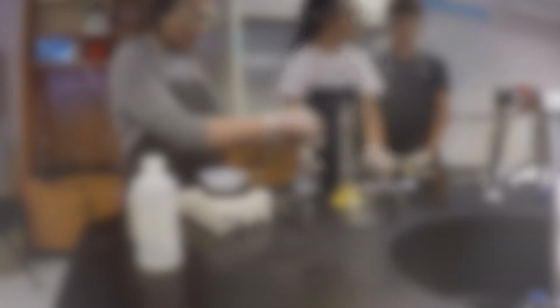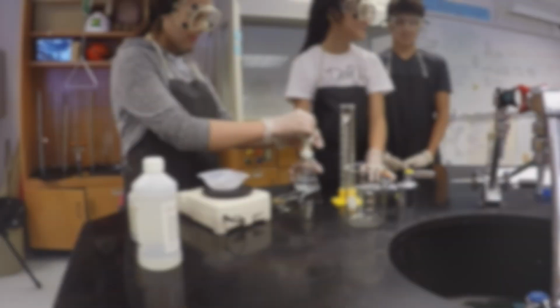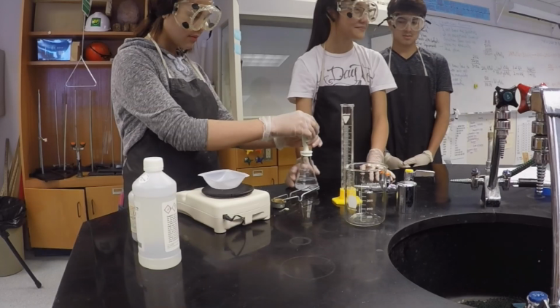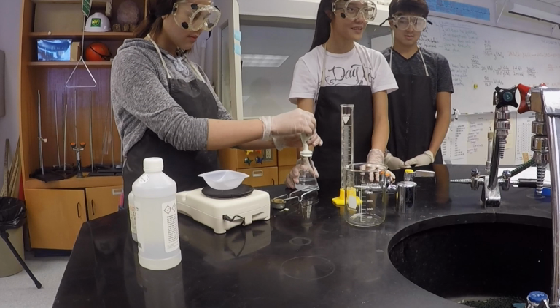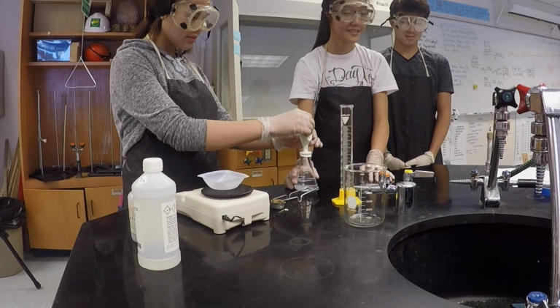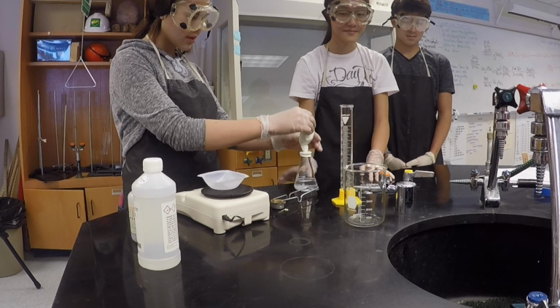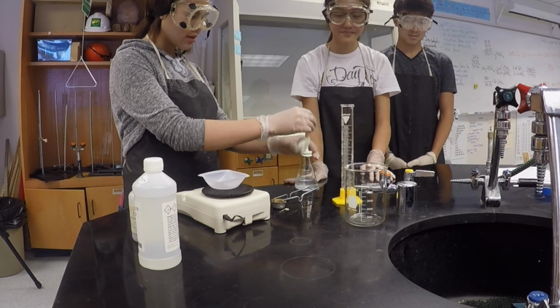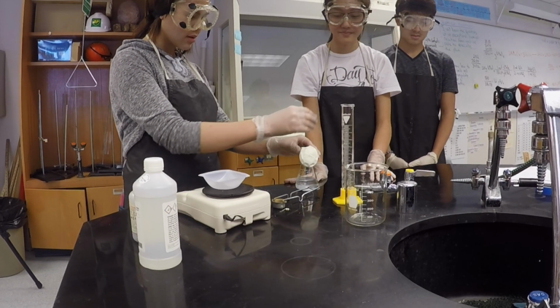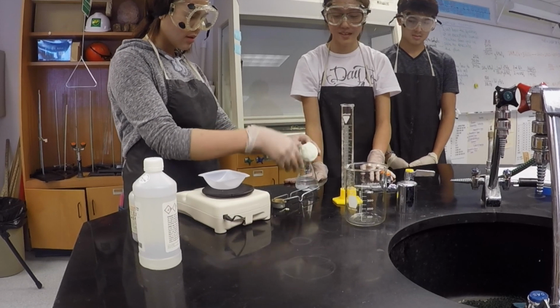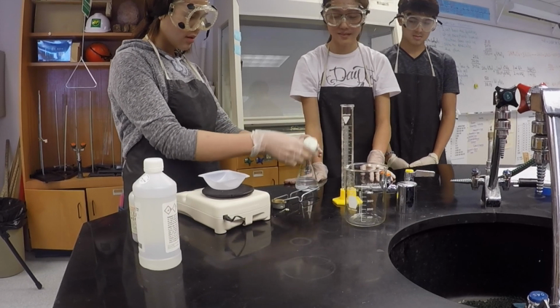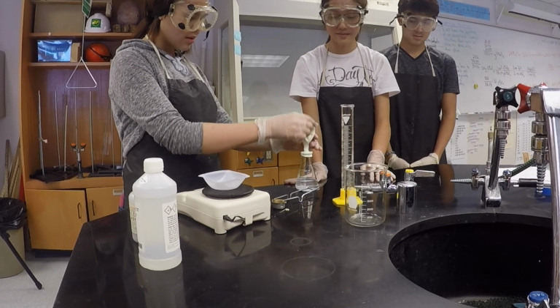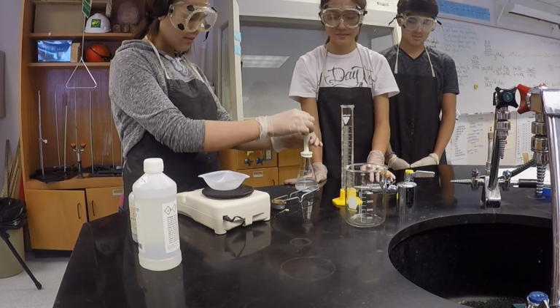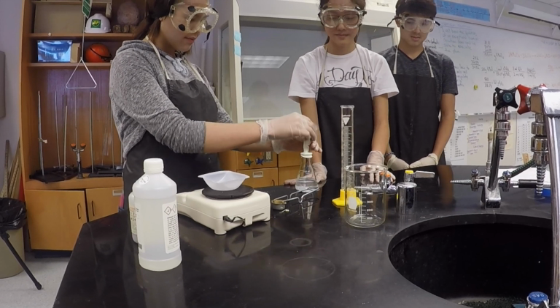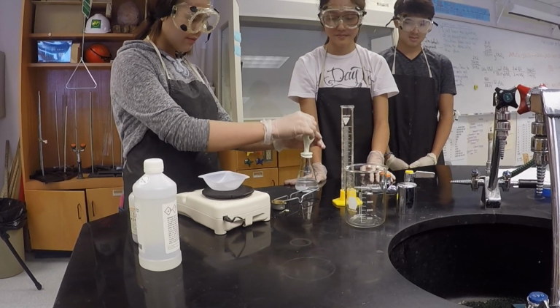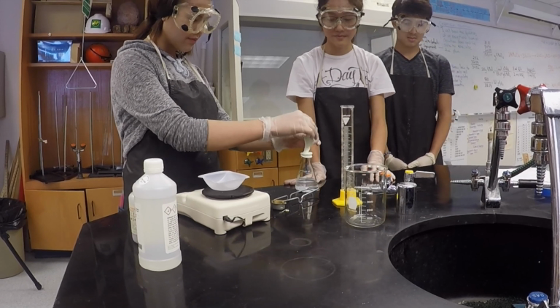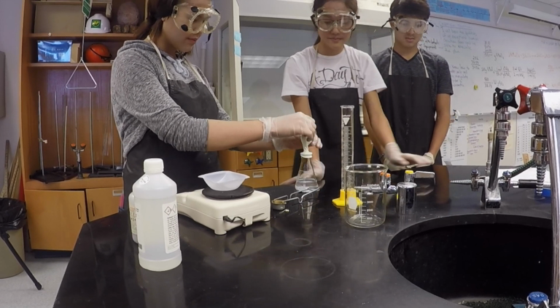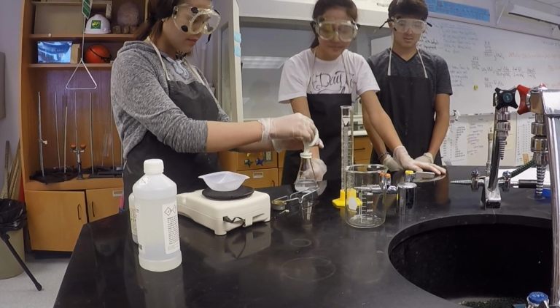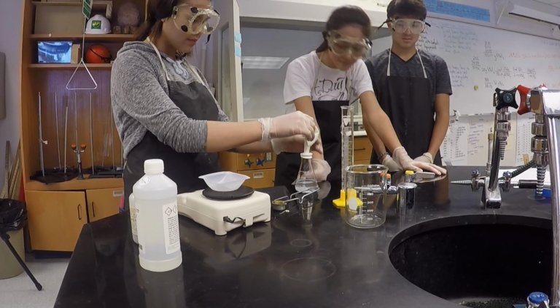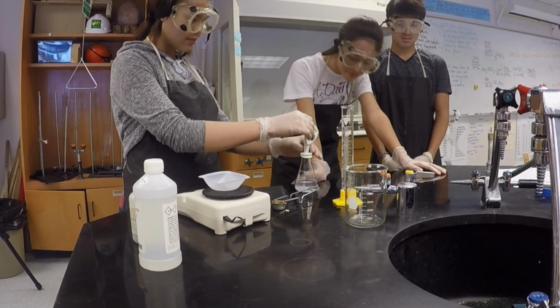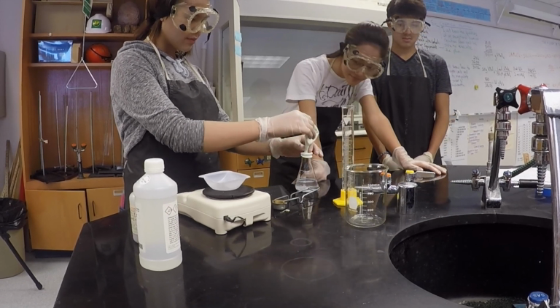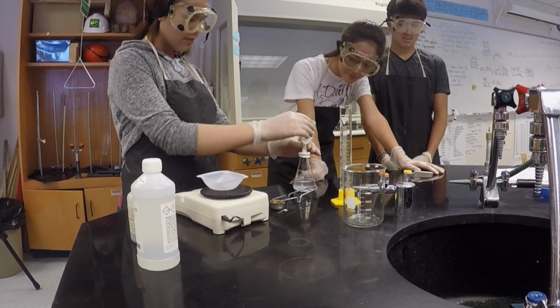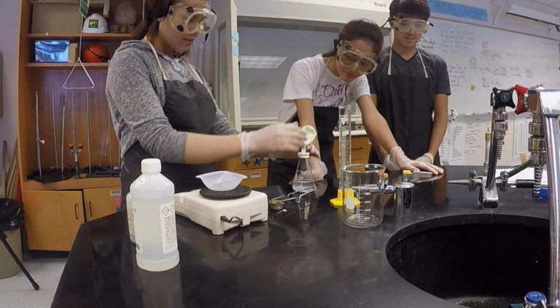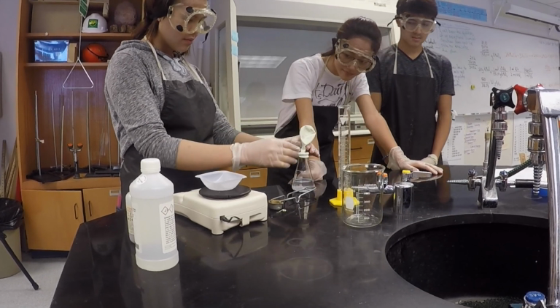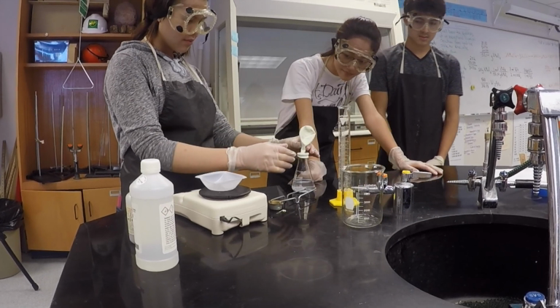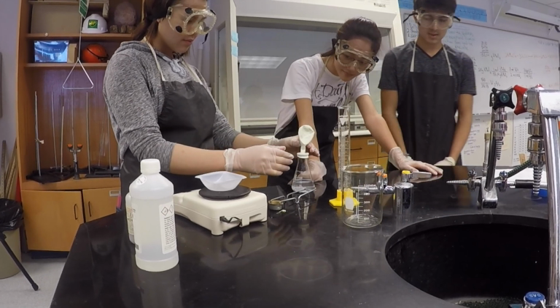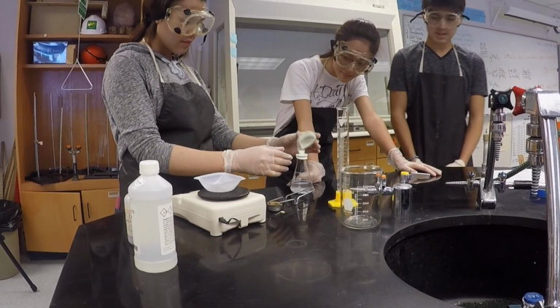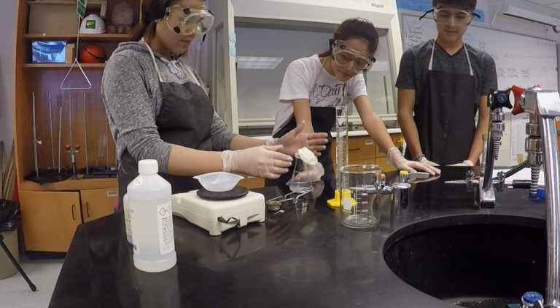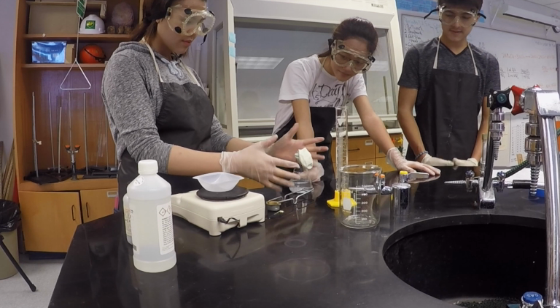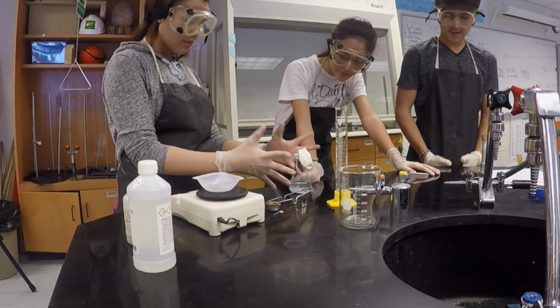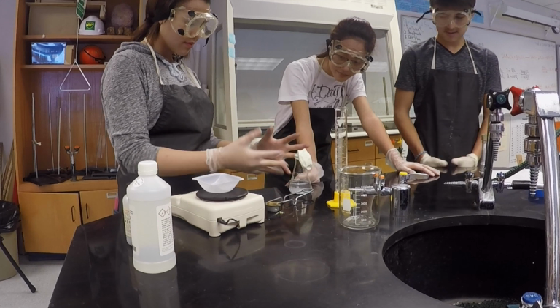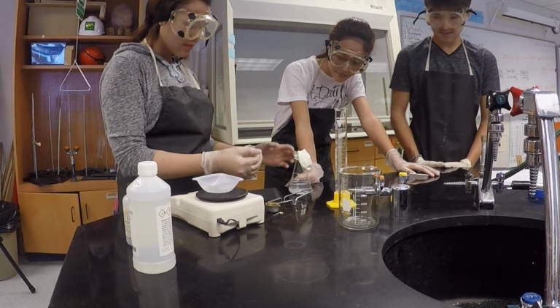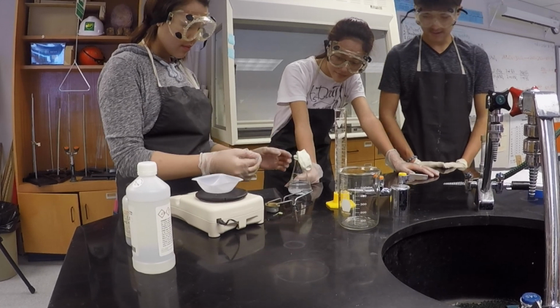First, you need to put zinc metal into the balloon. Then, measure 70 milliliters of hydrochloric acid and pour it into the Erlenmeyer flask.